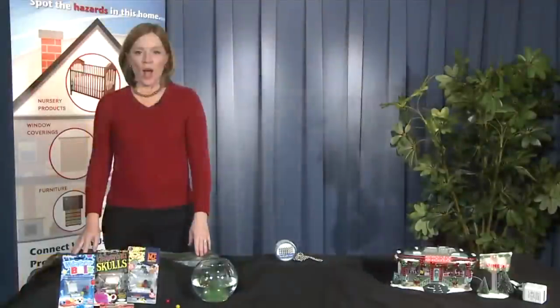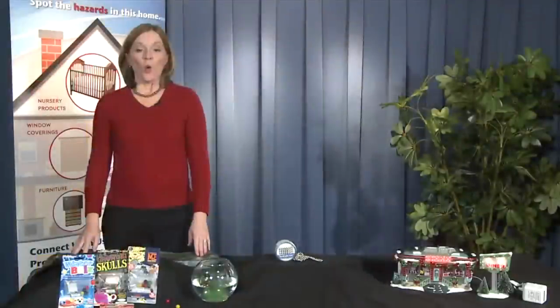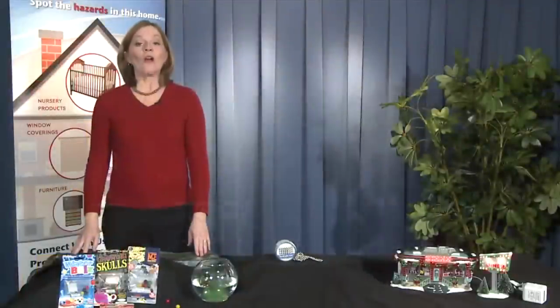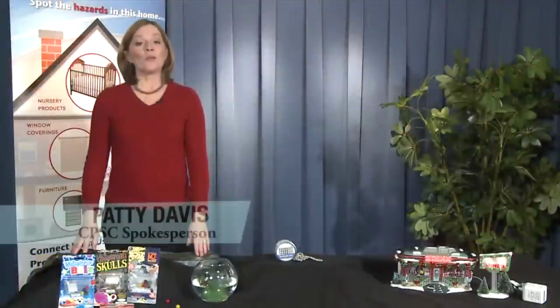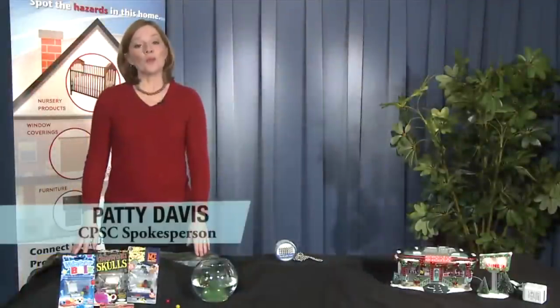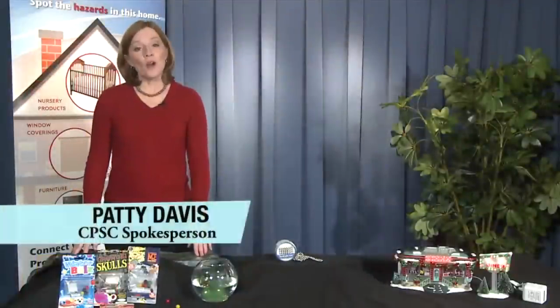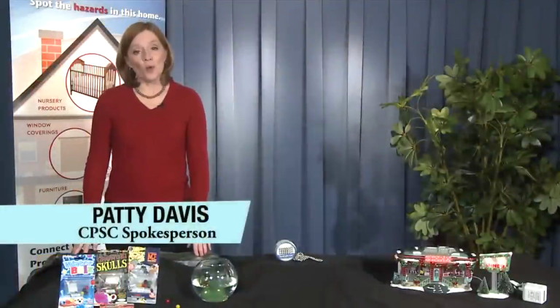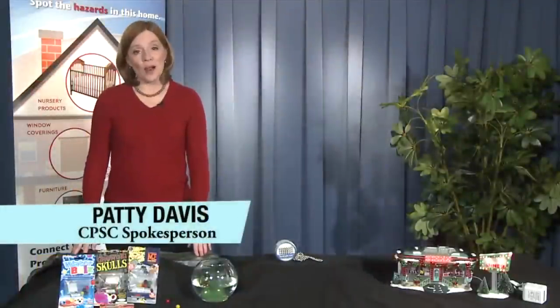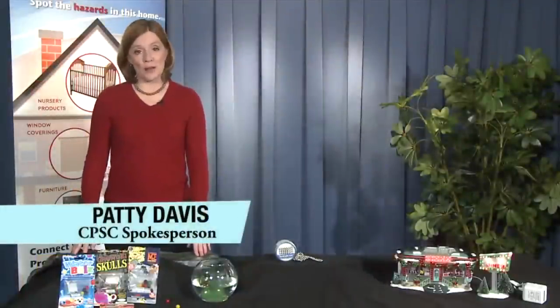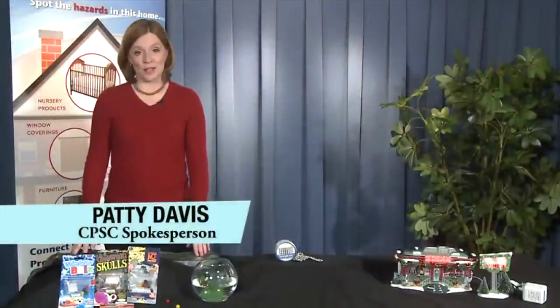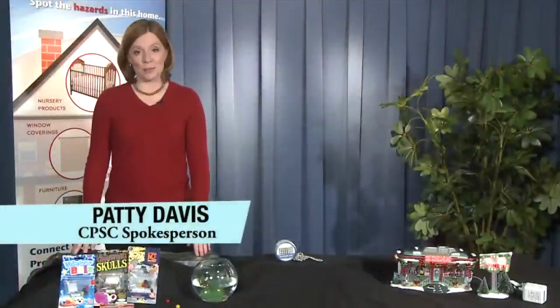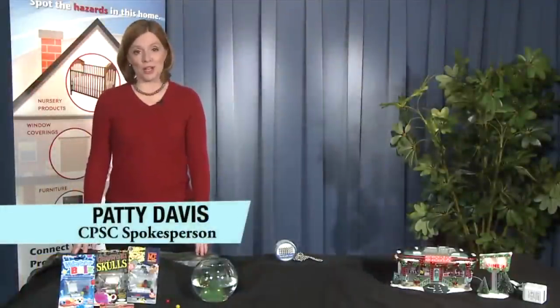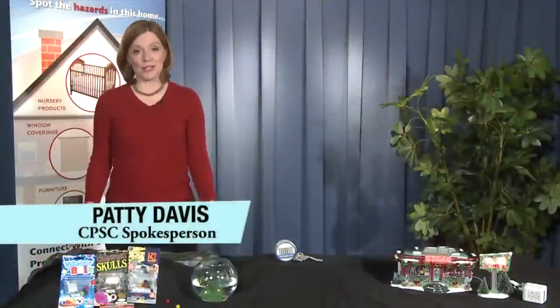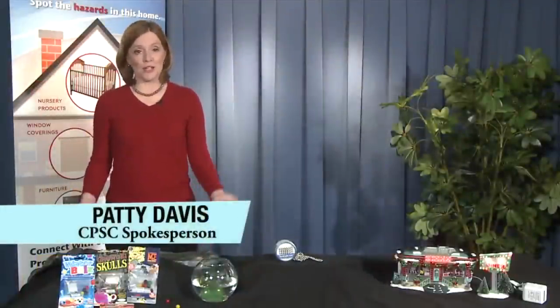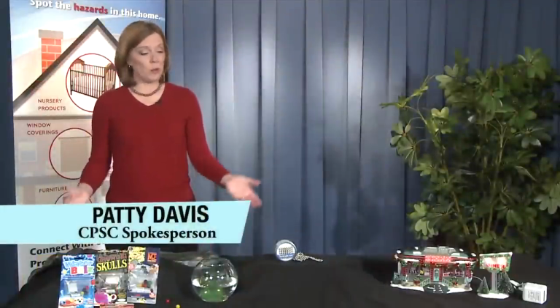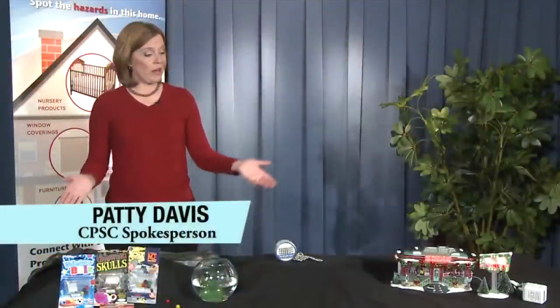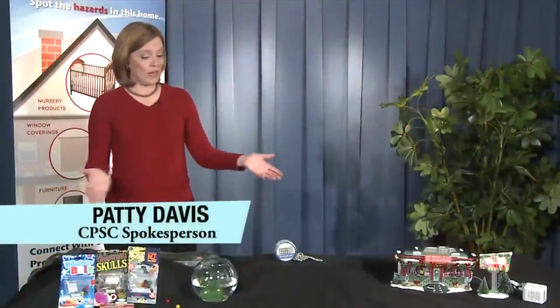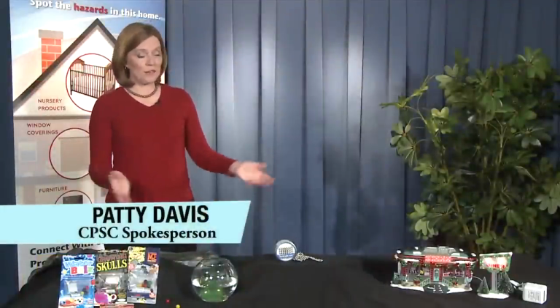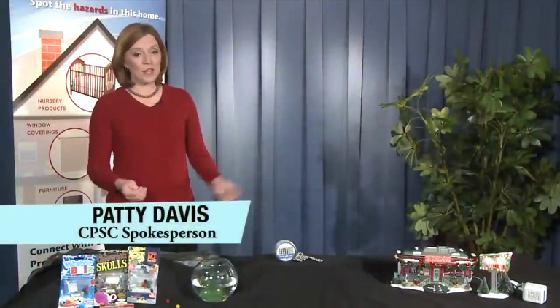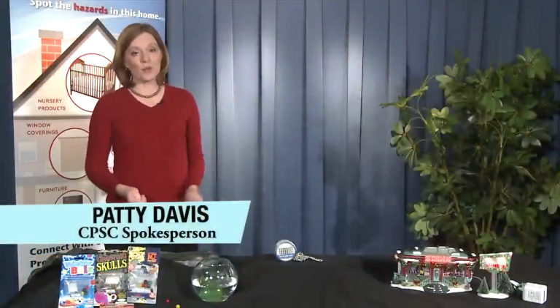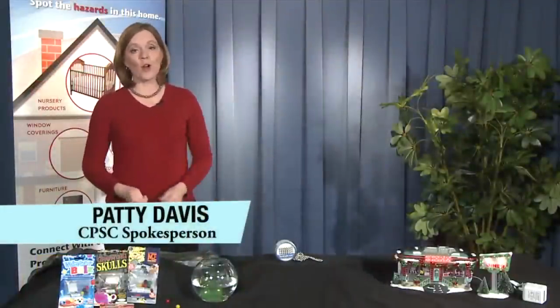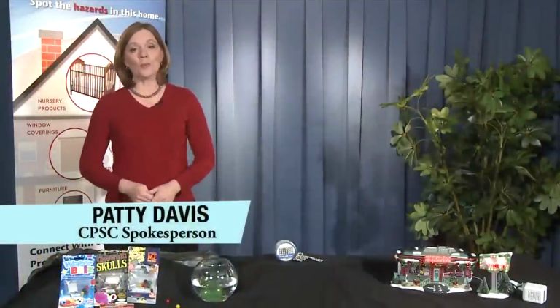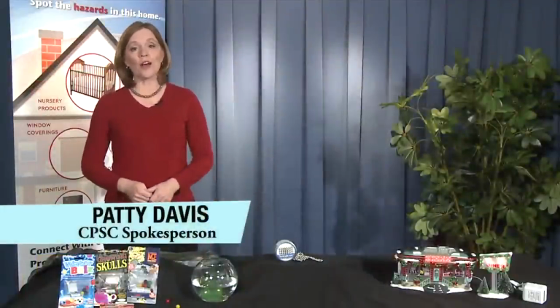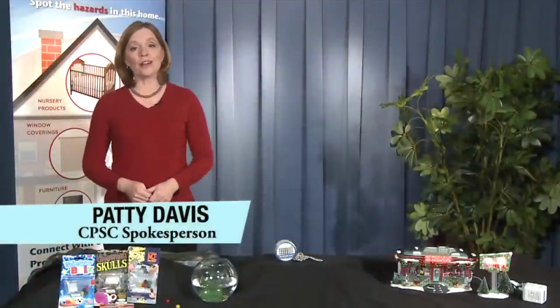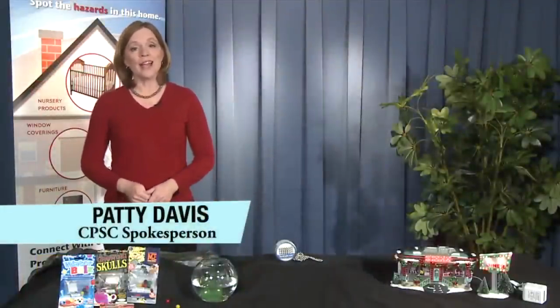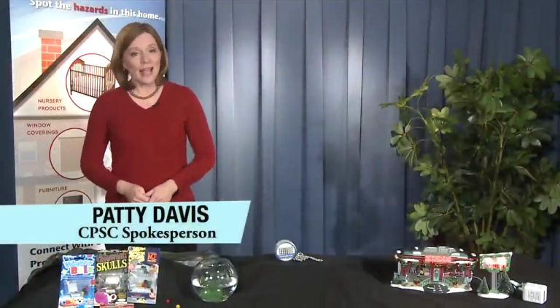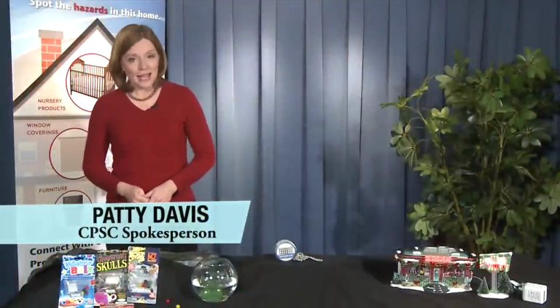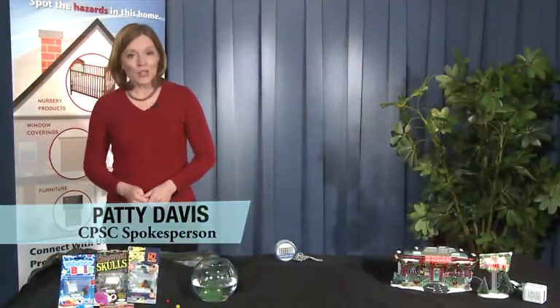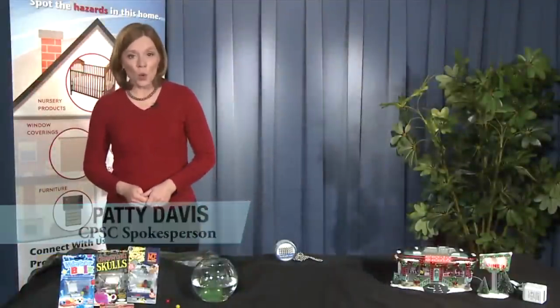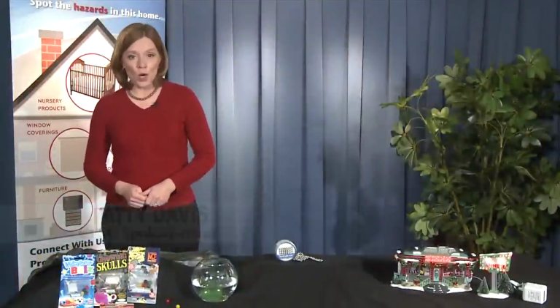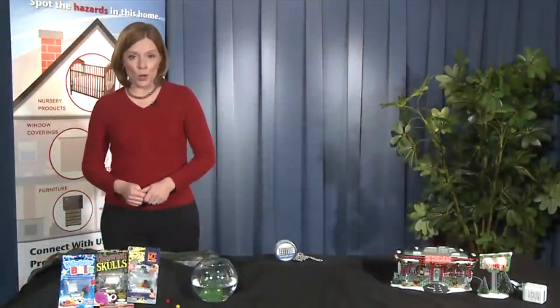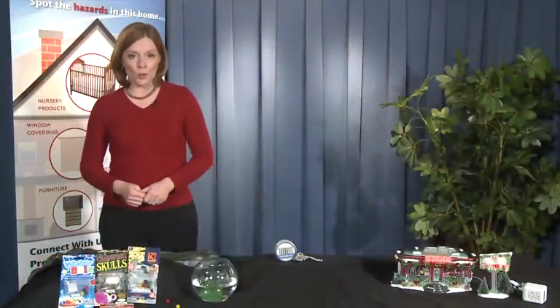Welcome to Recall Roundup. Check to see if you have any of these recalled products in your home.